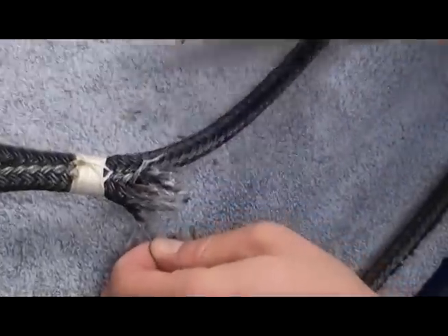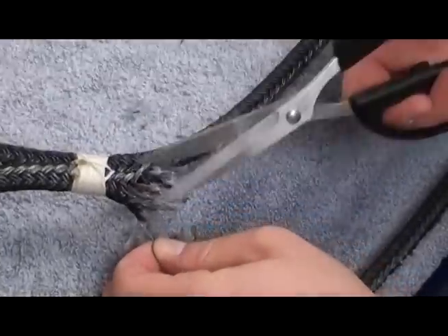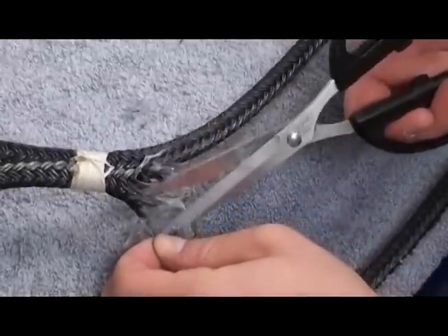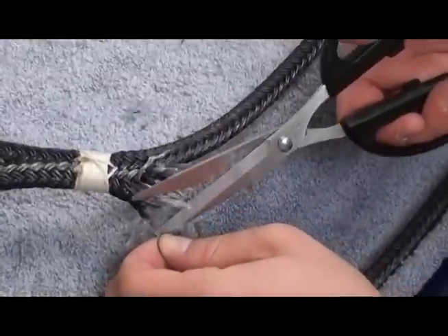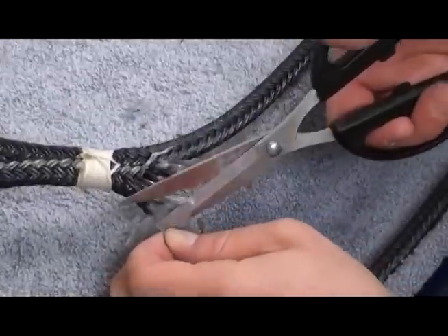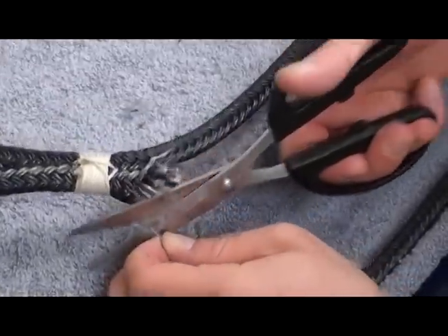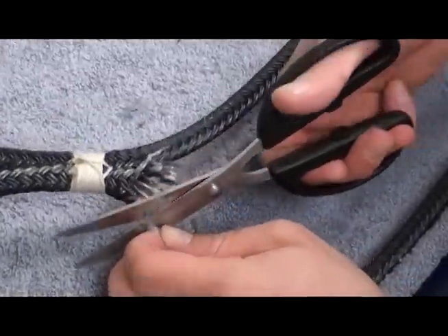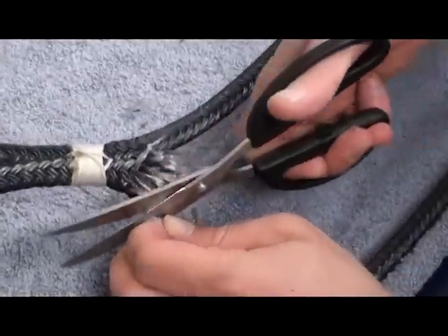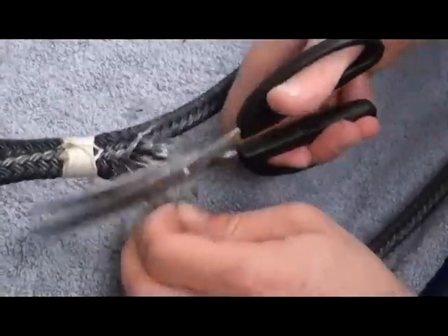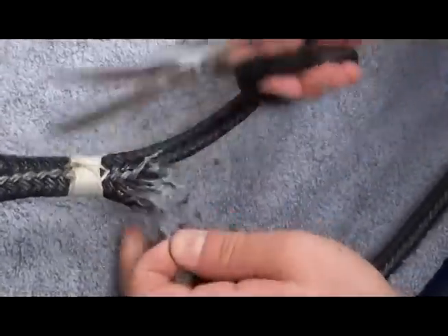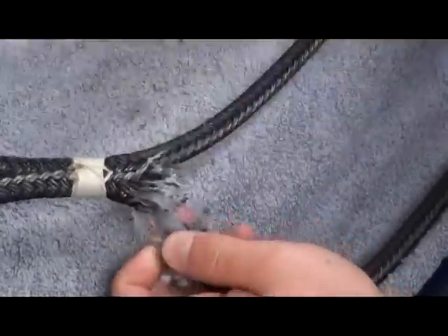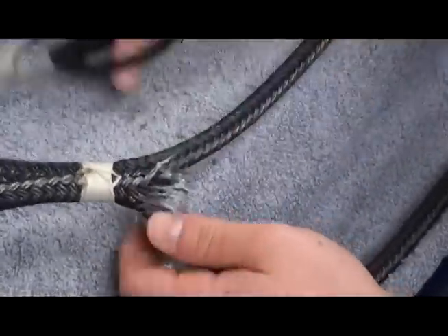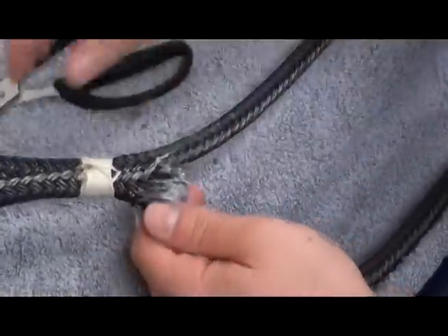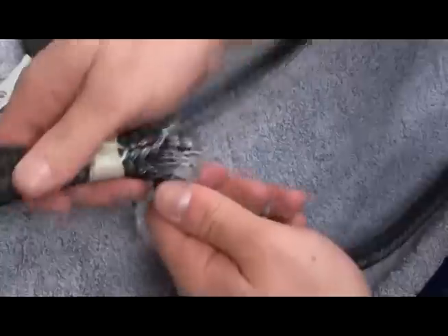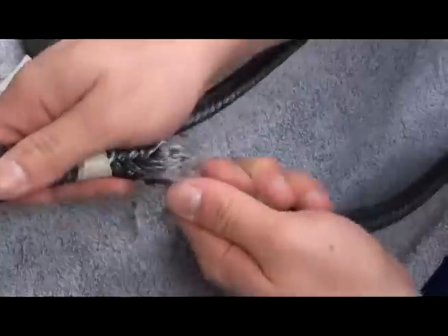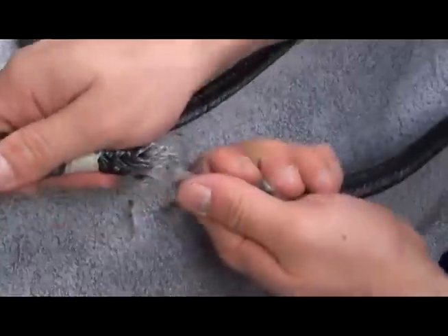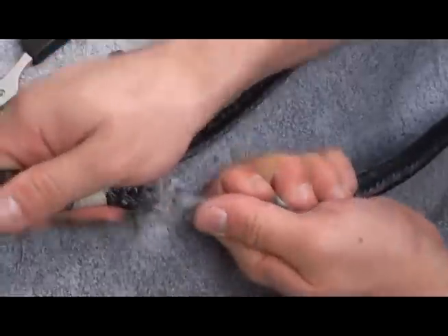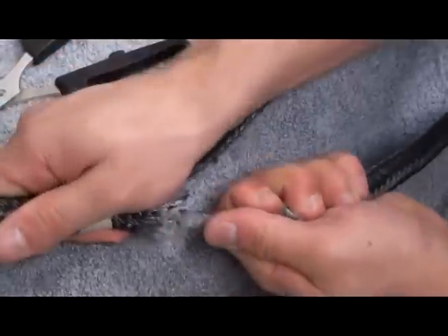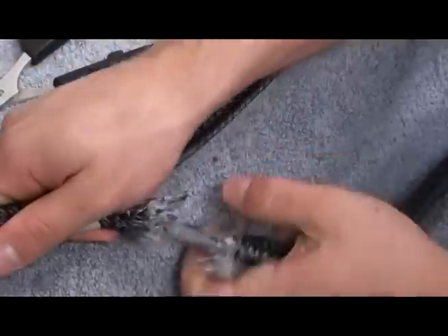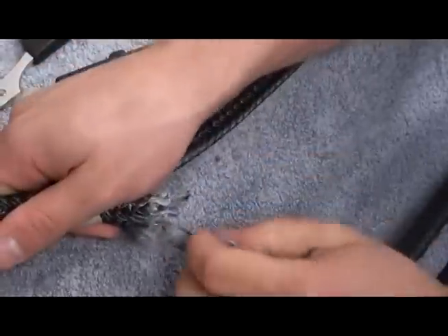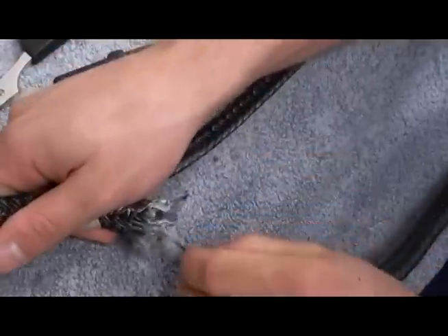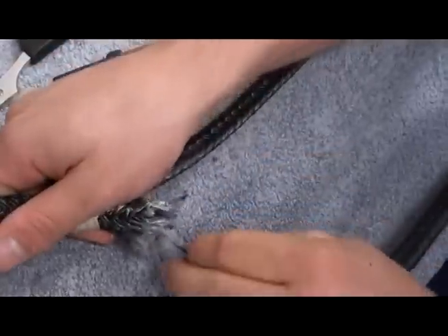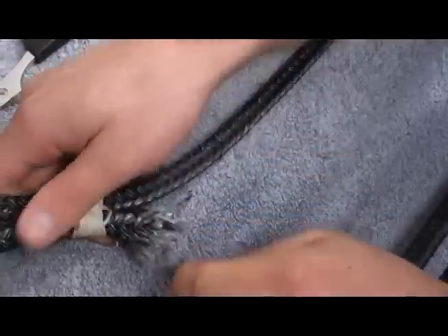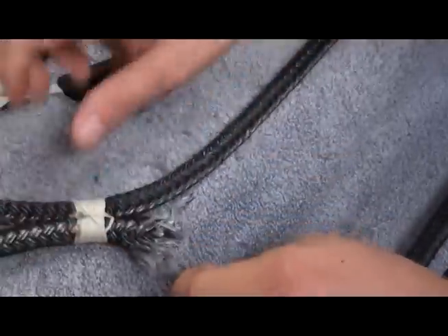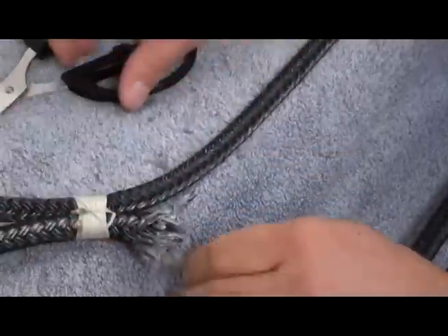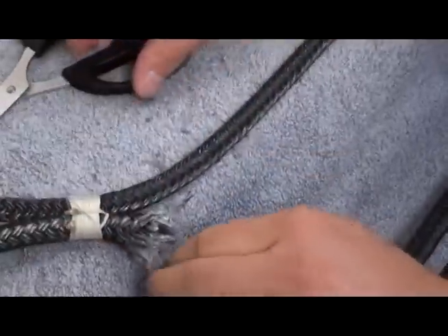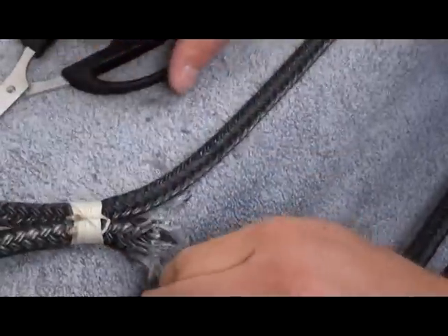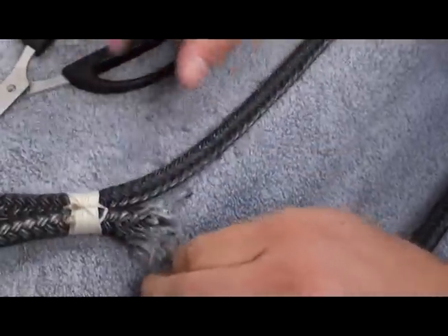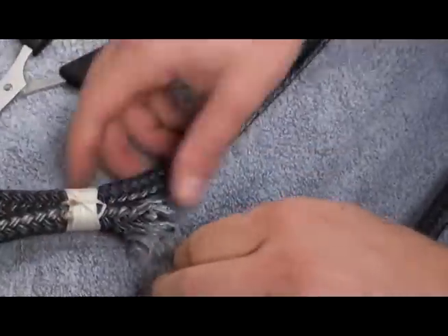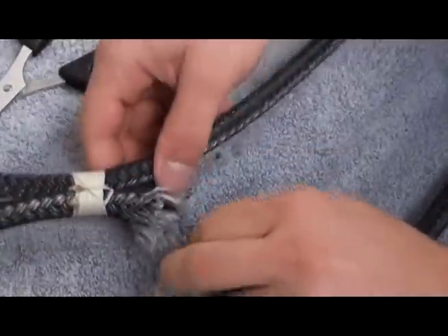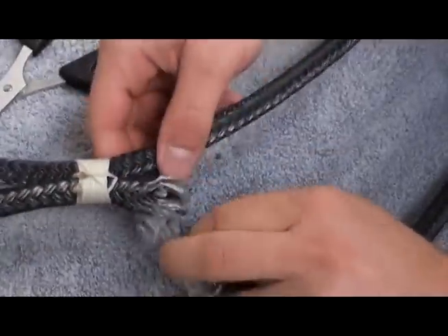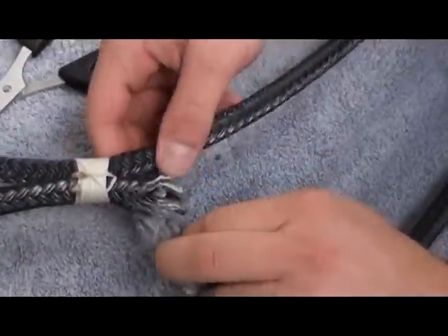Once all the cover yarns have been cut, slide the cover off the bitter end of the rope.